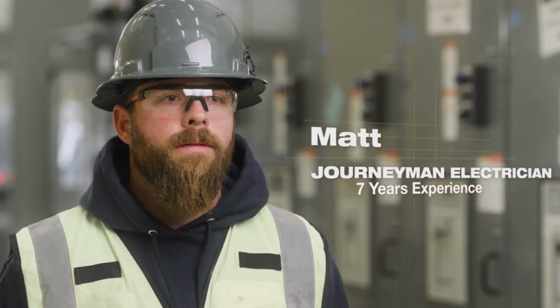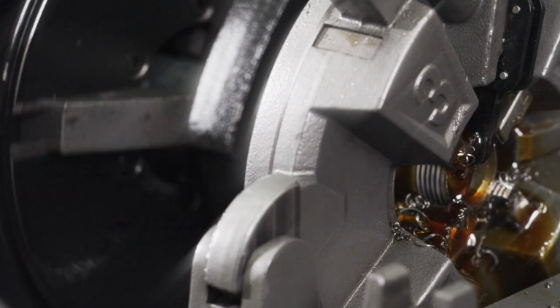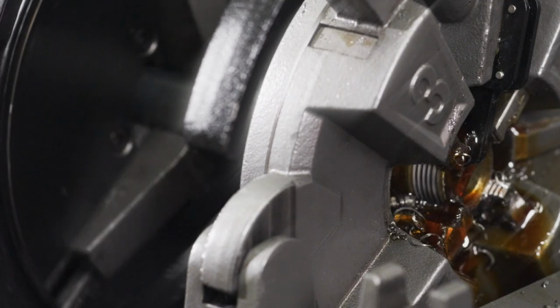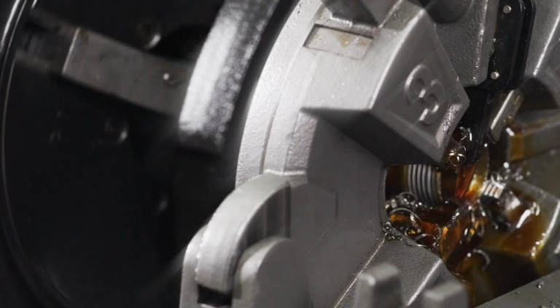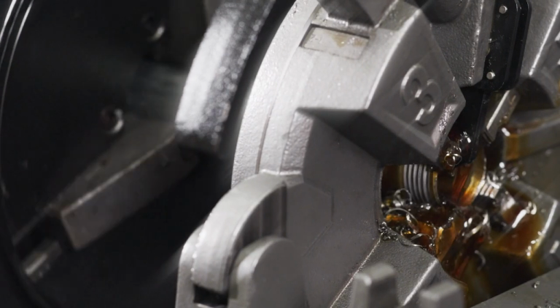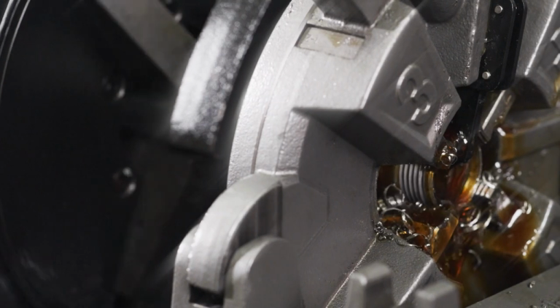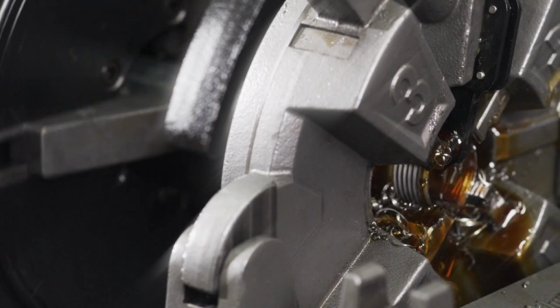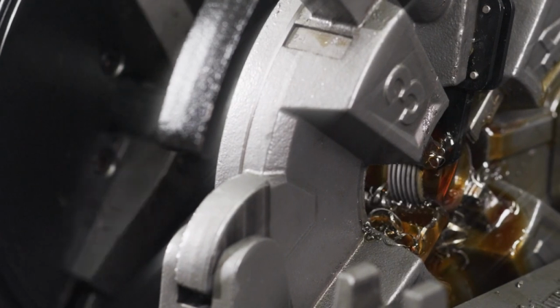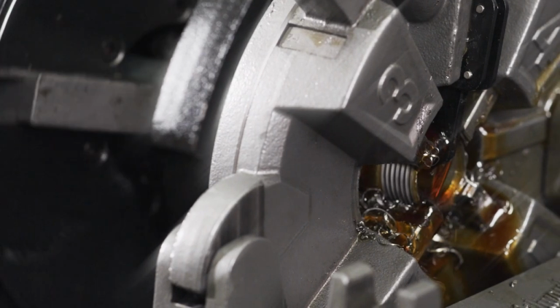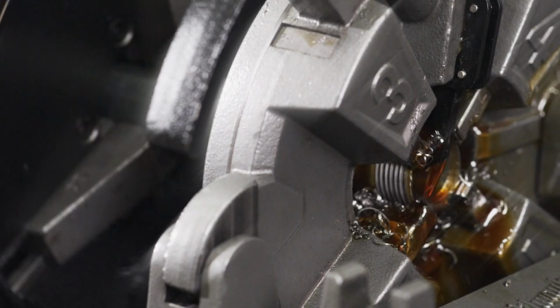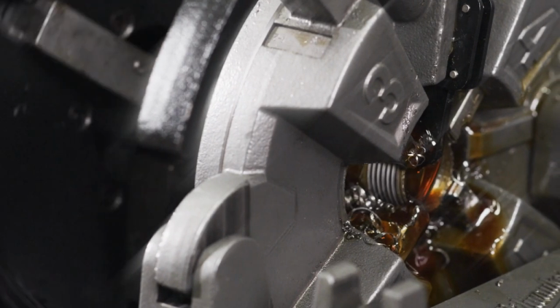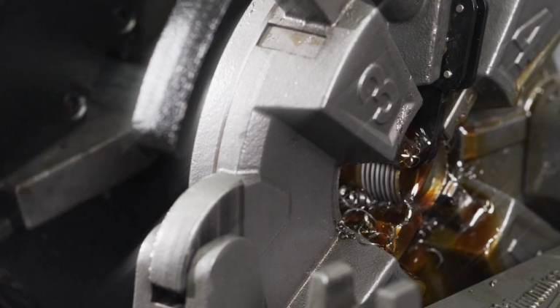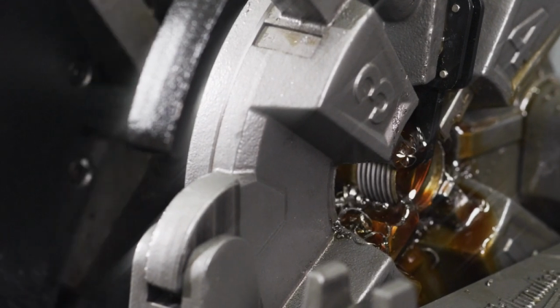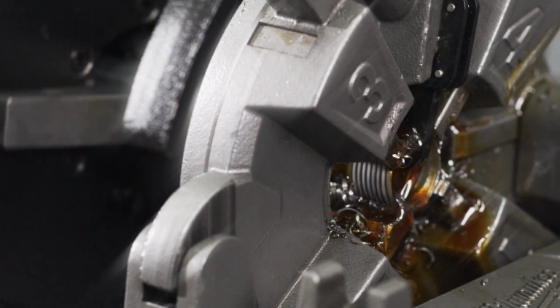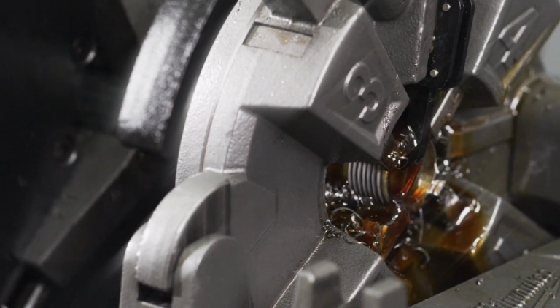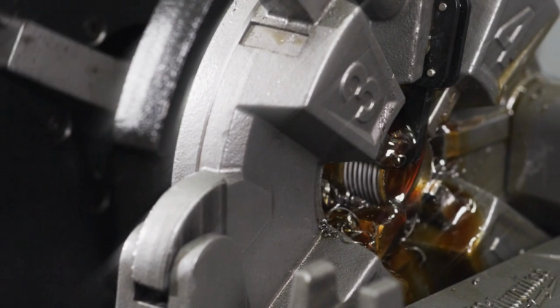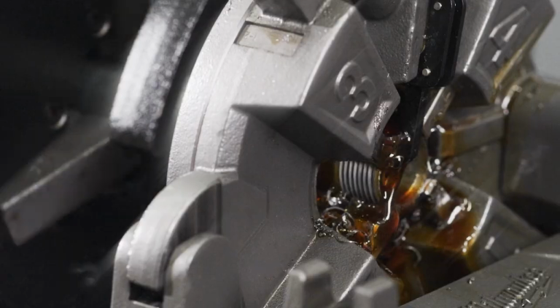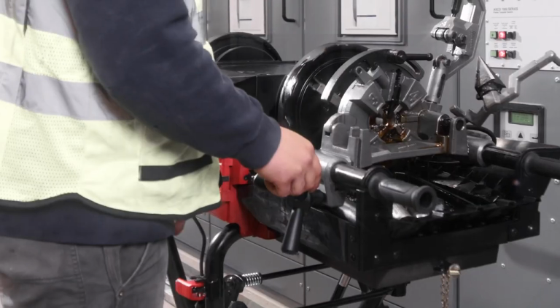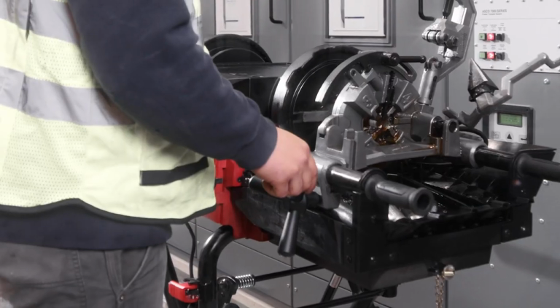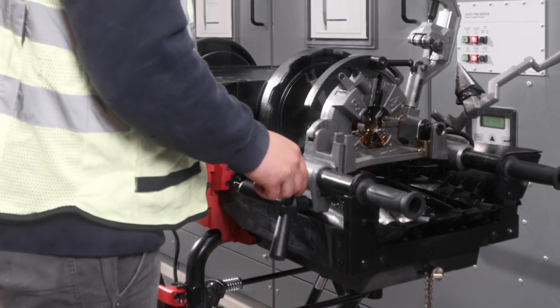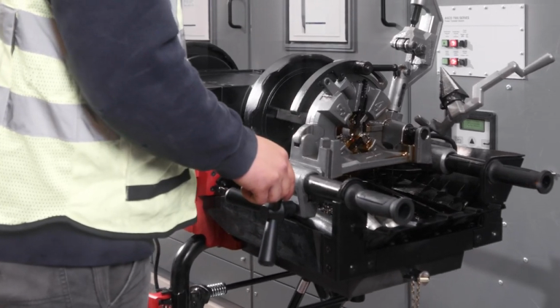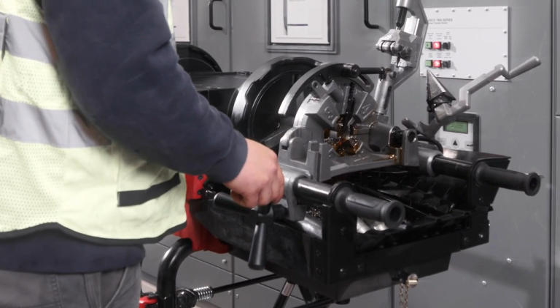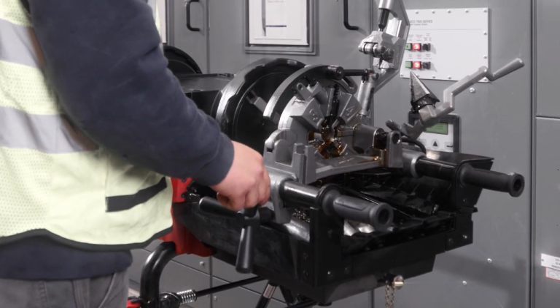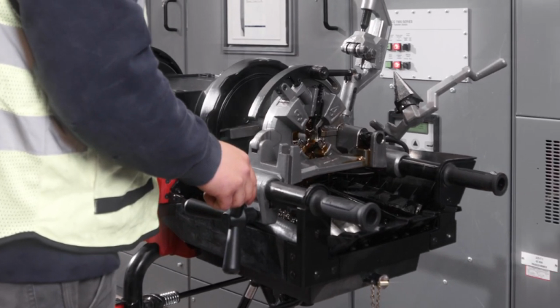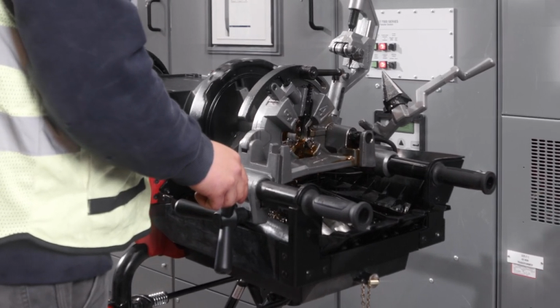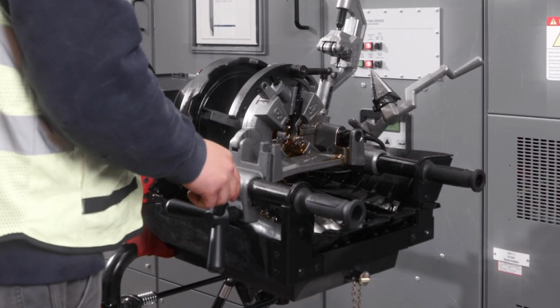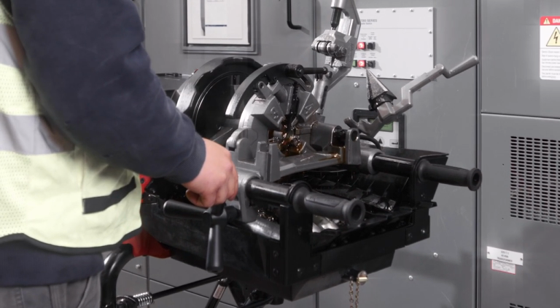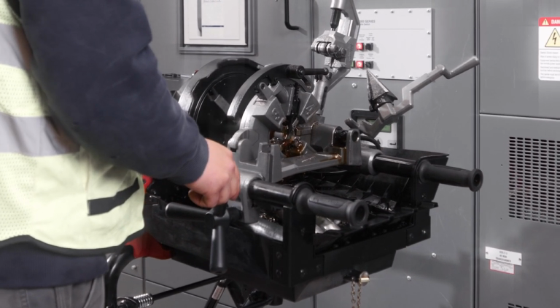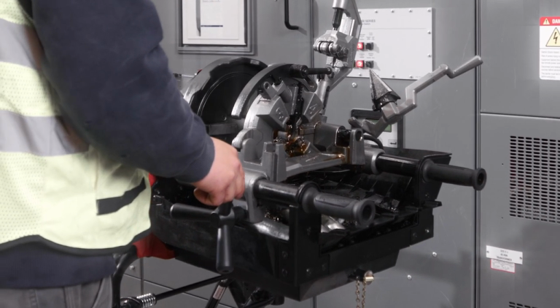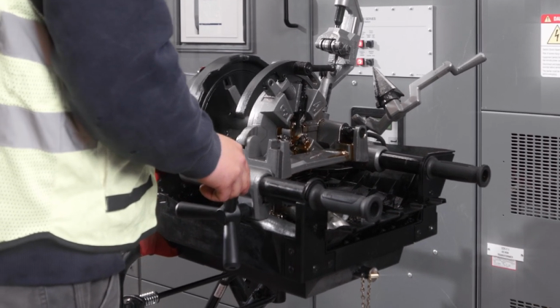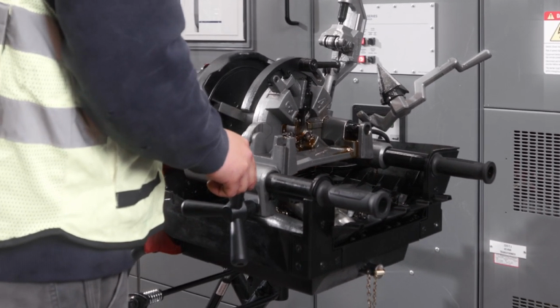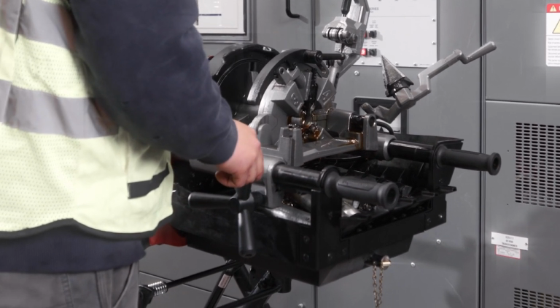The self-oiling mechanism frees up your other hand, so you're only threading with one hand, turning the dial — and that's even self-feeding, so it's pretty easy.